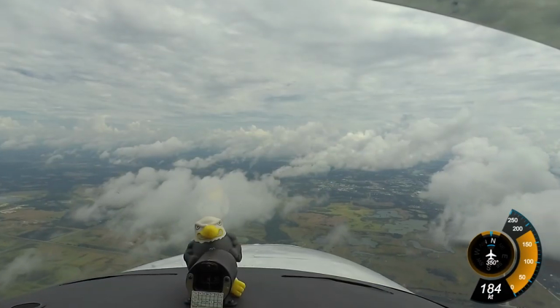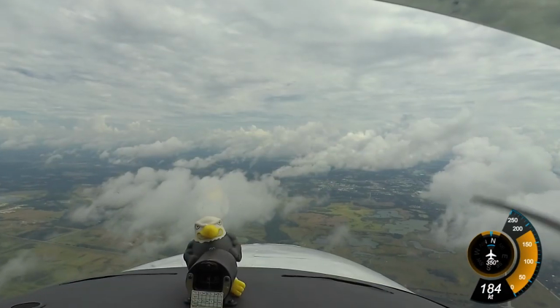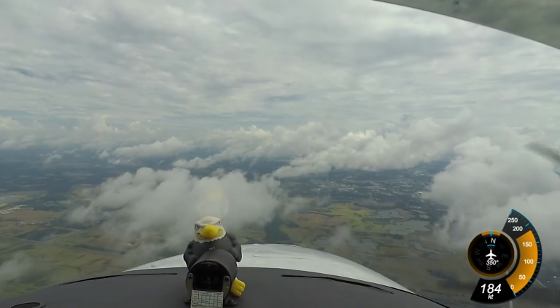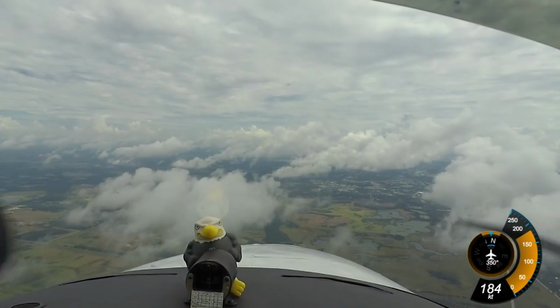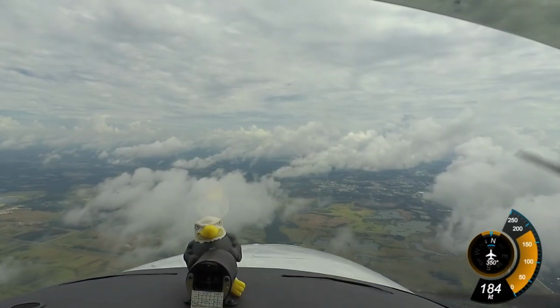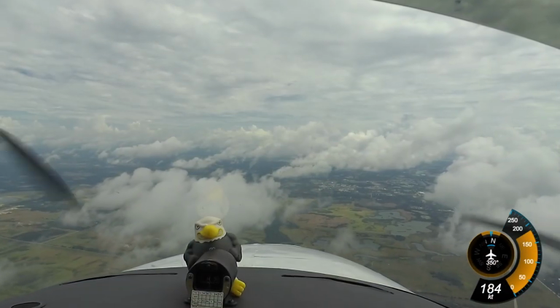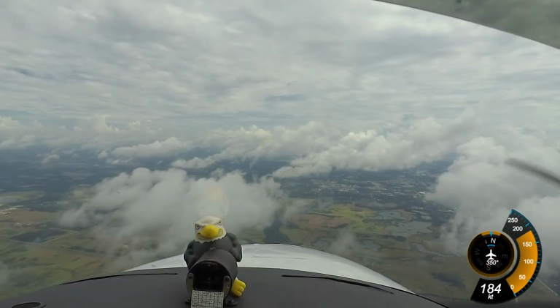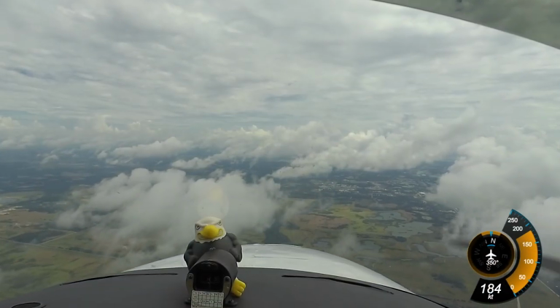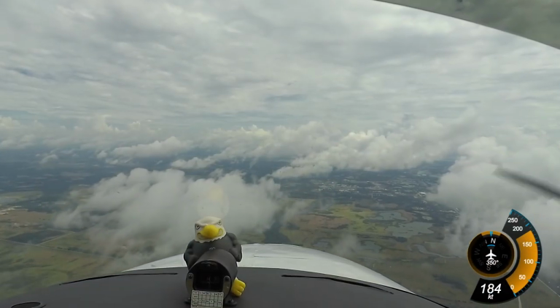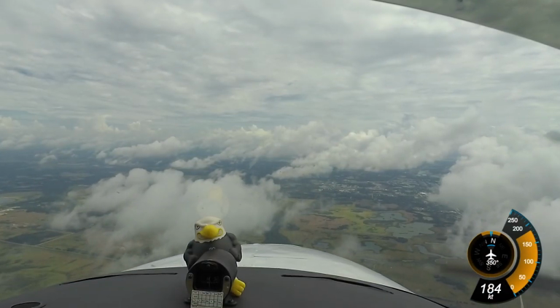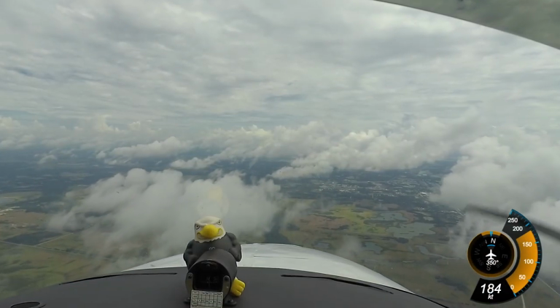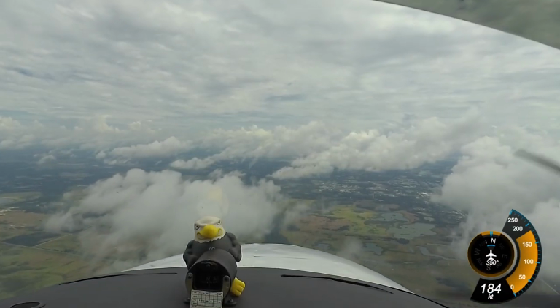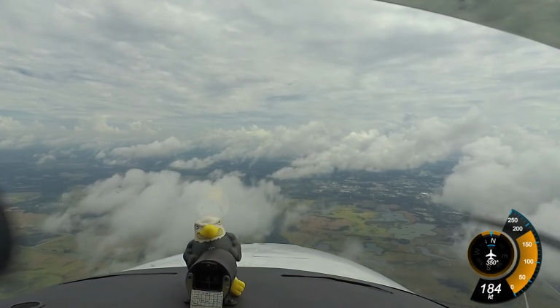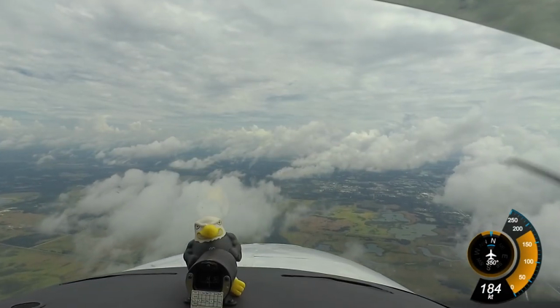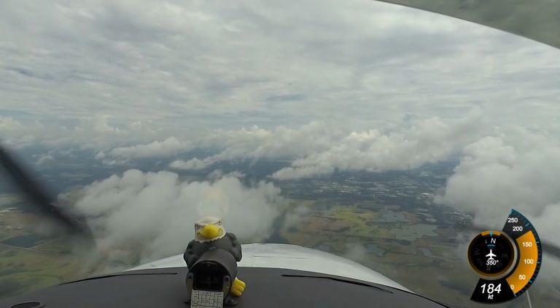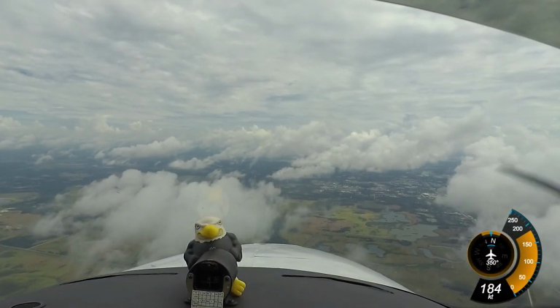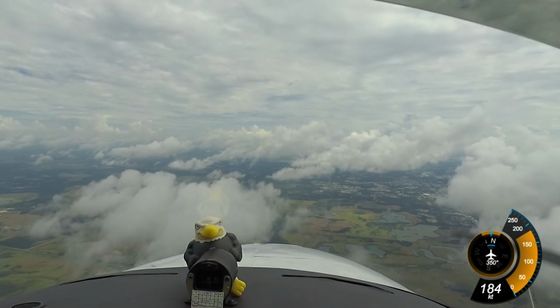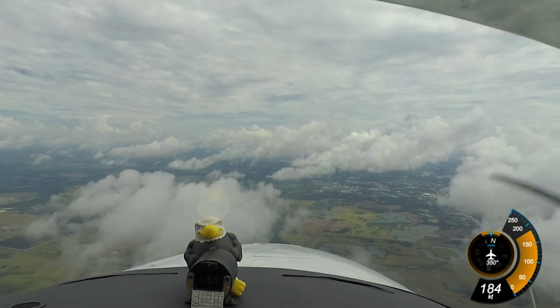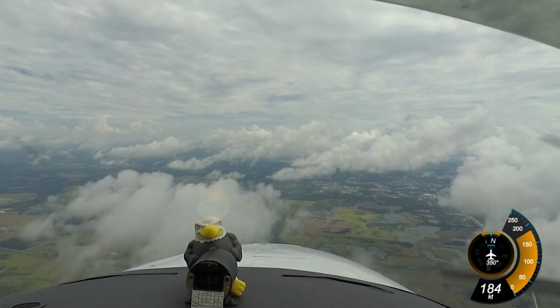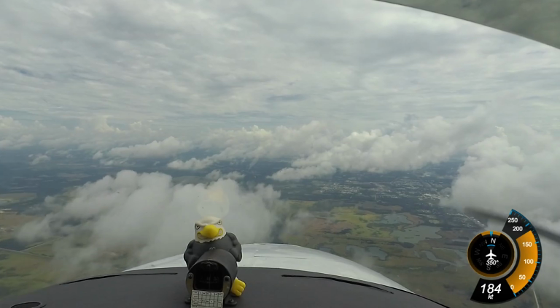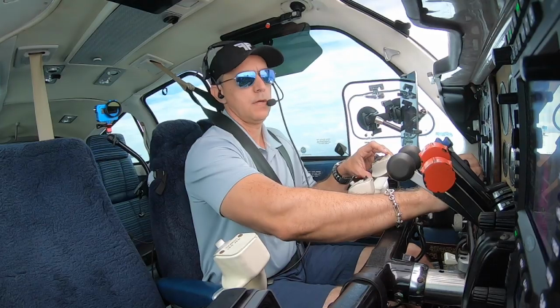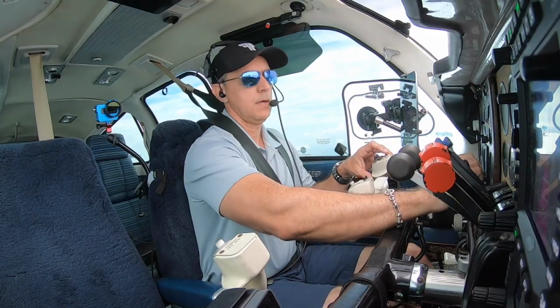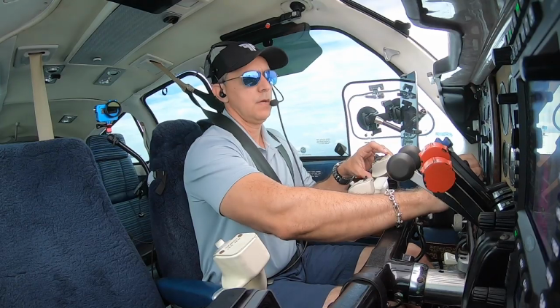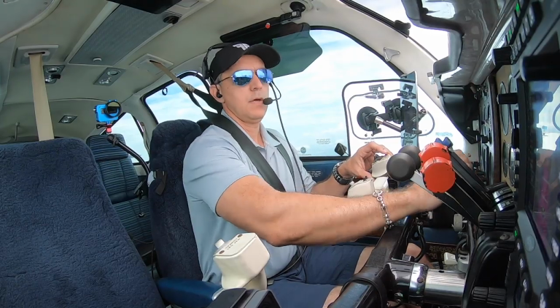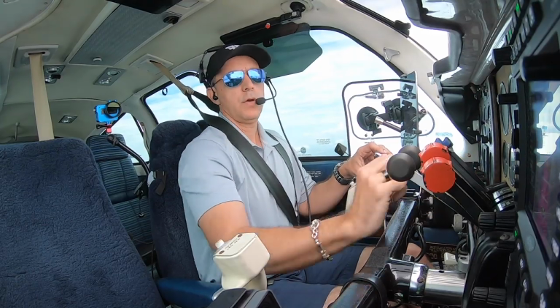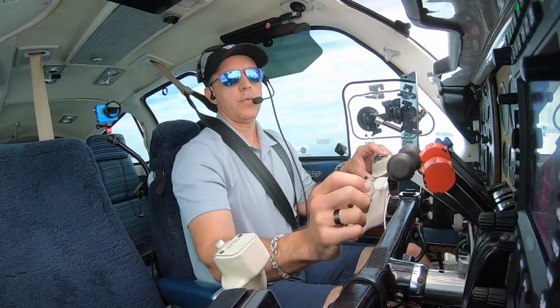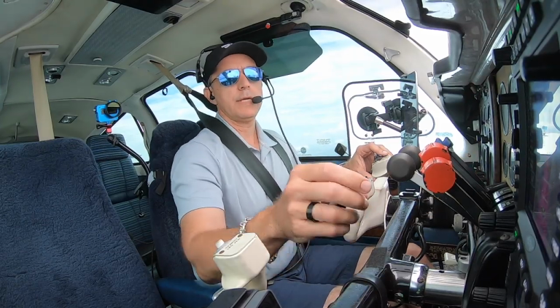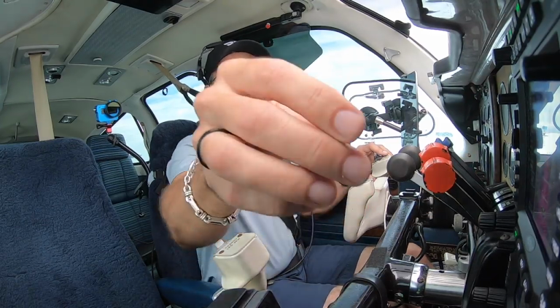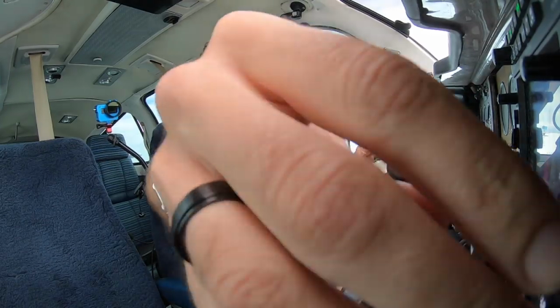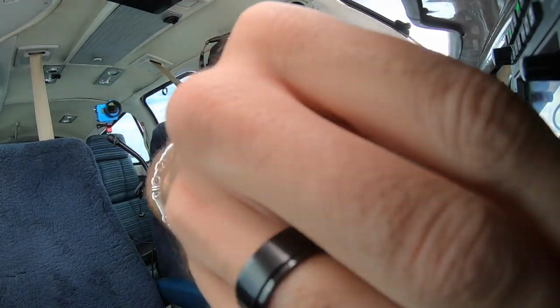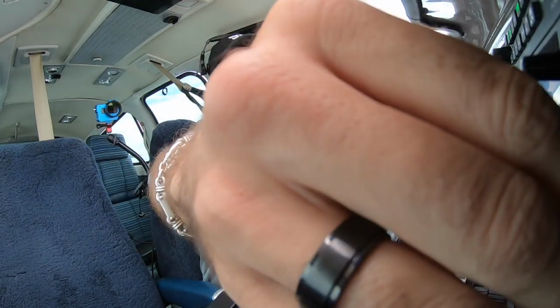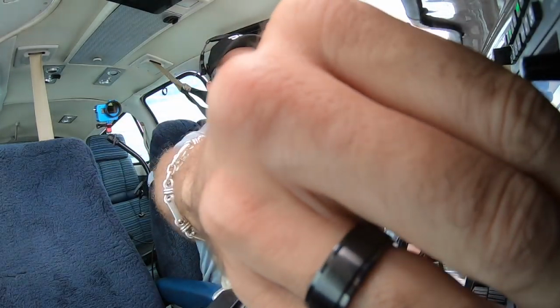November 75 Whiskey, traffic no factor. Turn right direct and intercept the final approach course. Right, direct, intercept the final approach course.